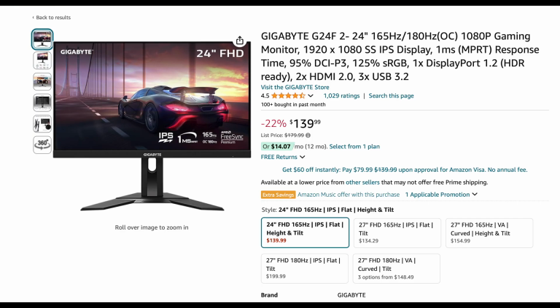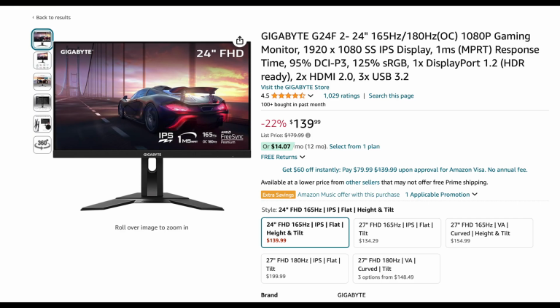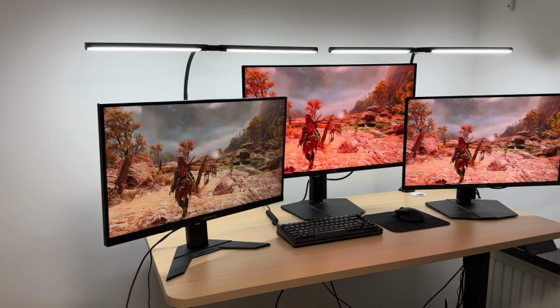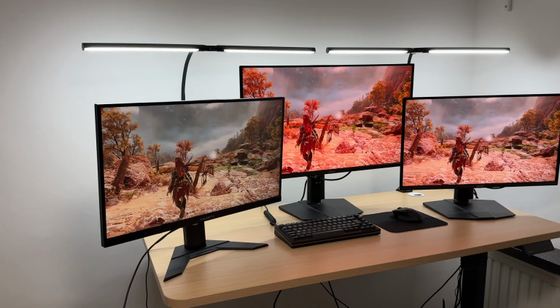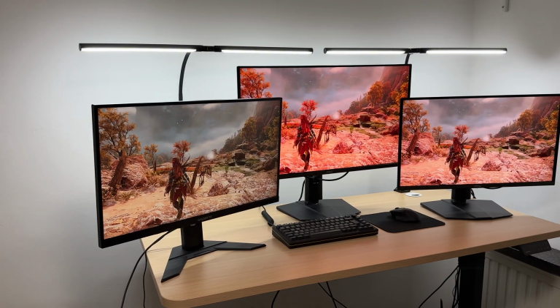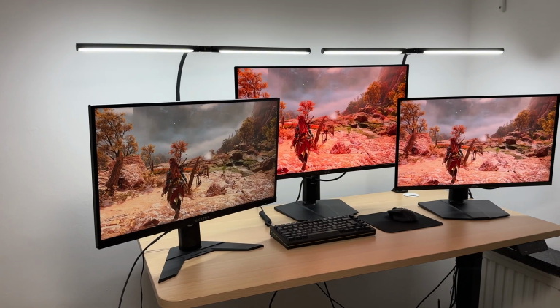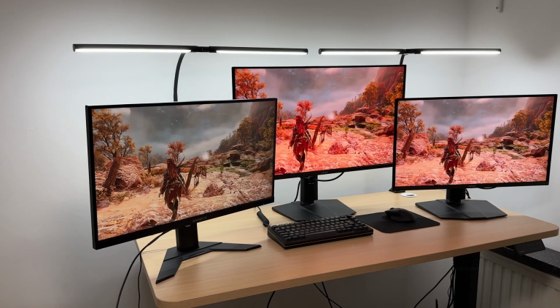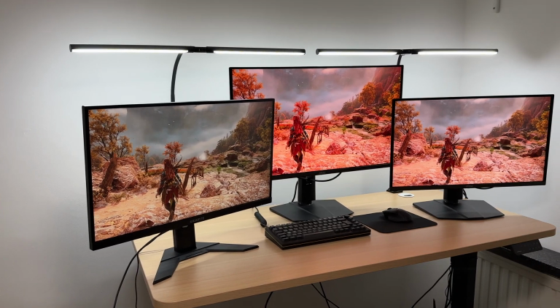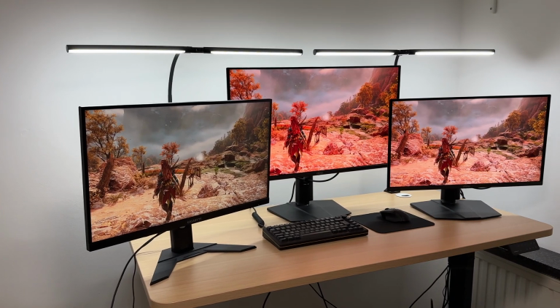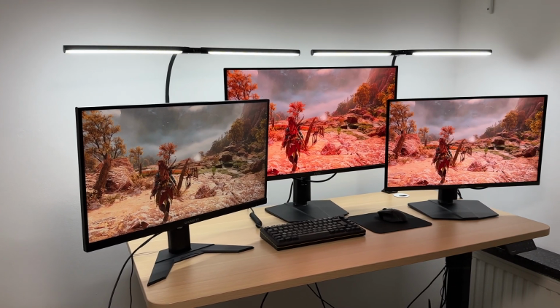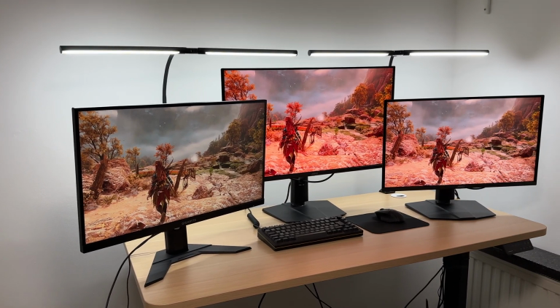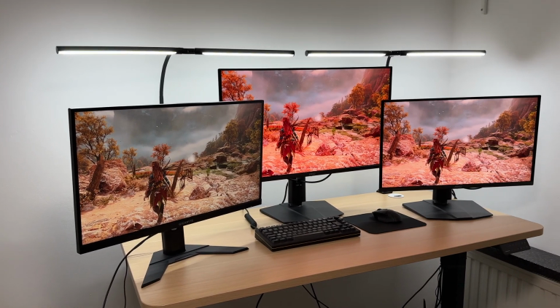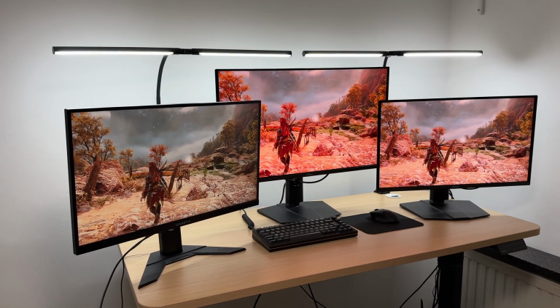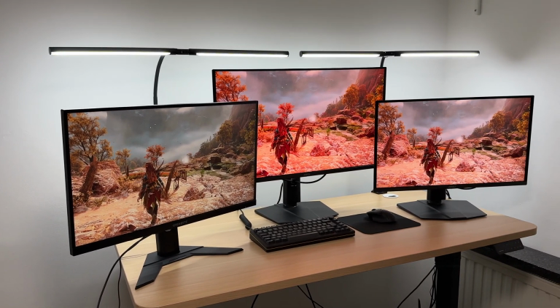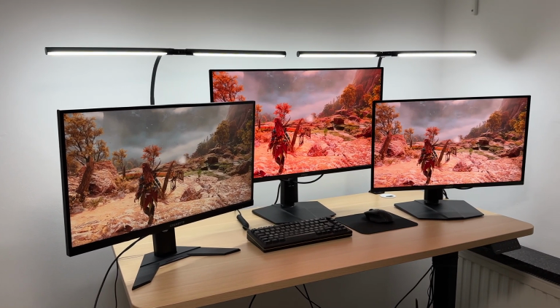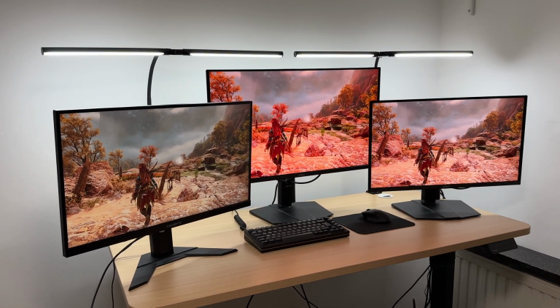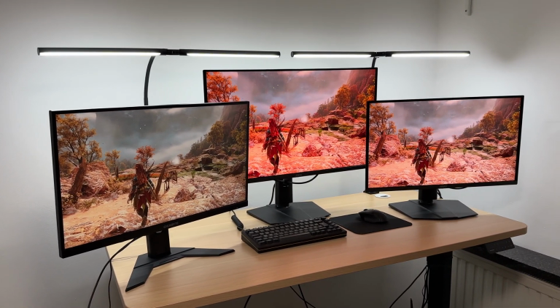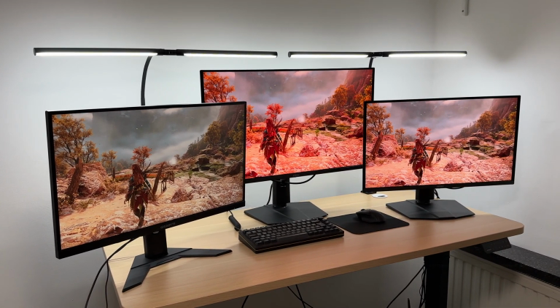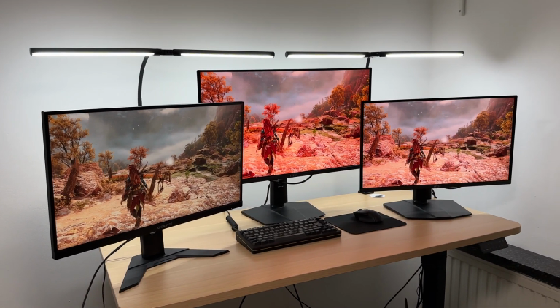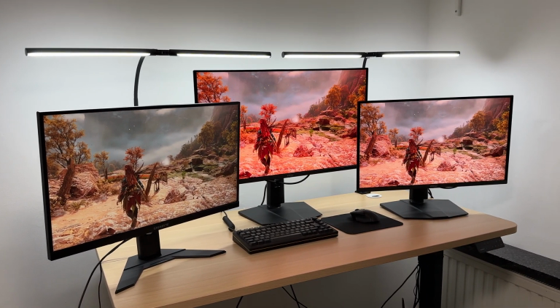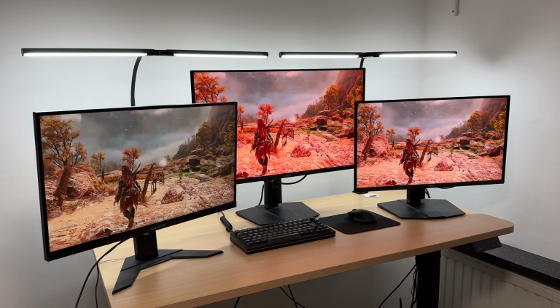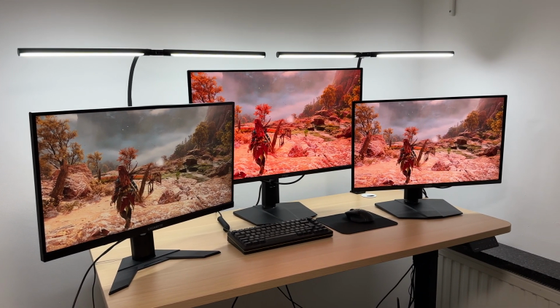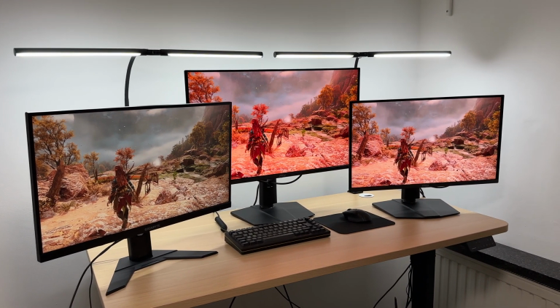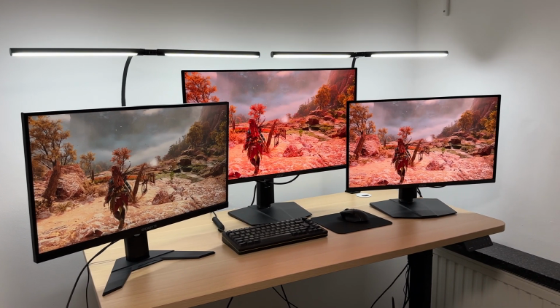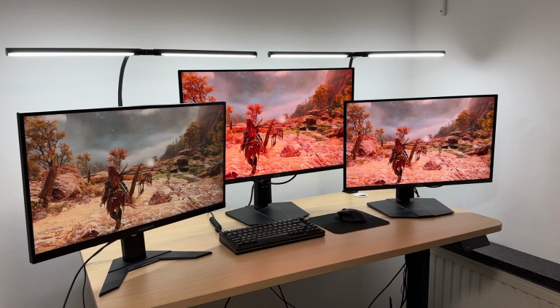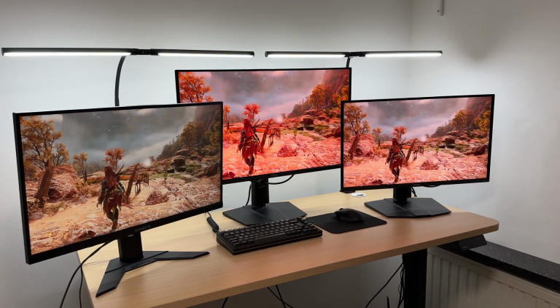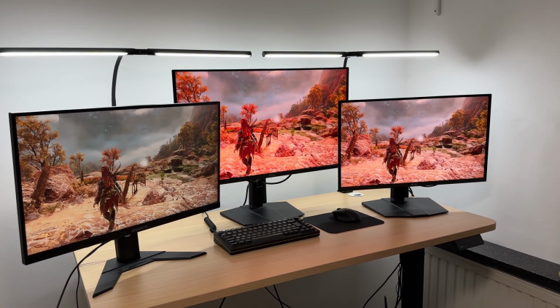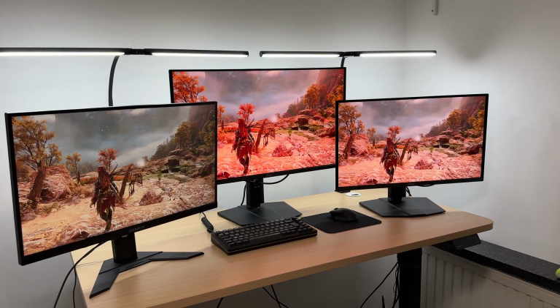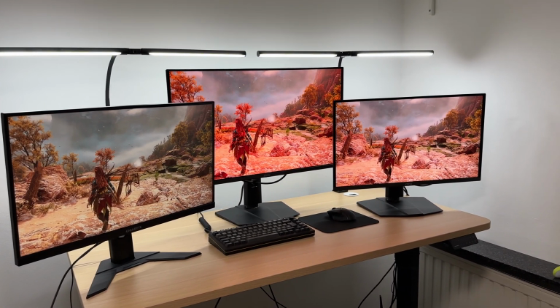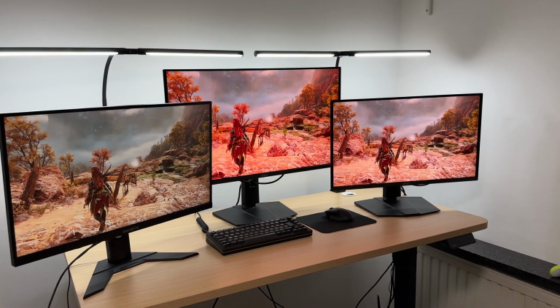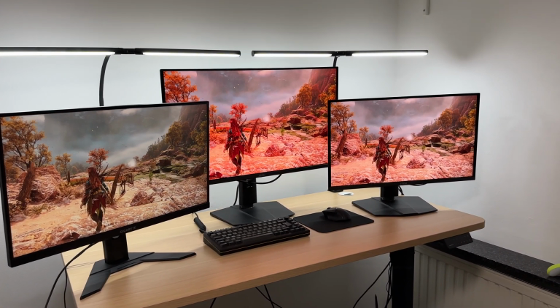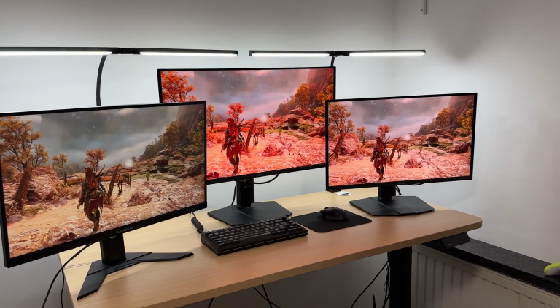I hope I managed to help you pick the right monitor. Let me know what you think in the comments.